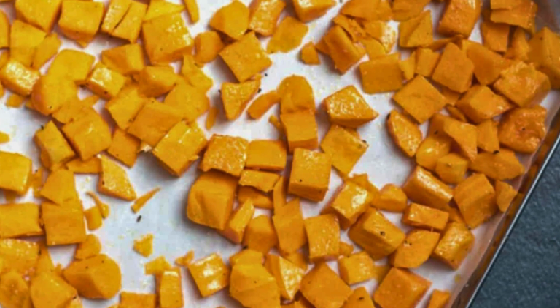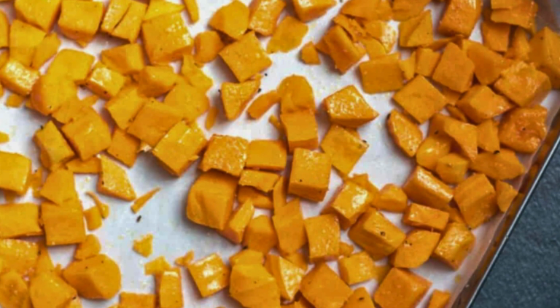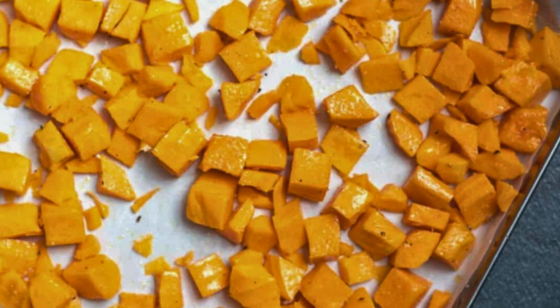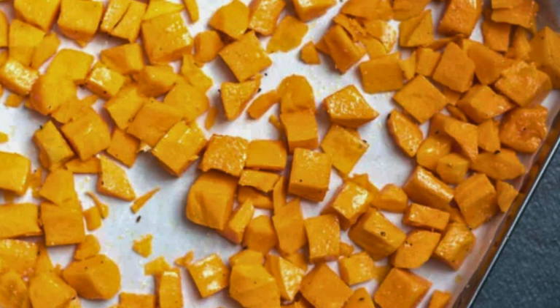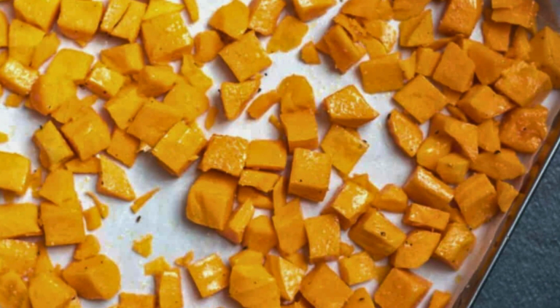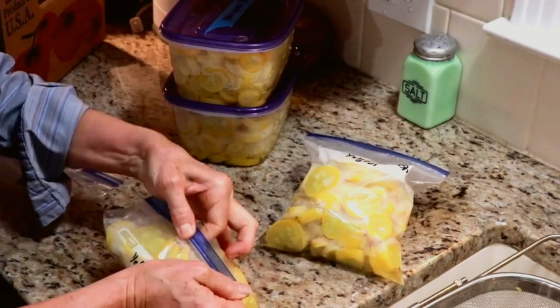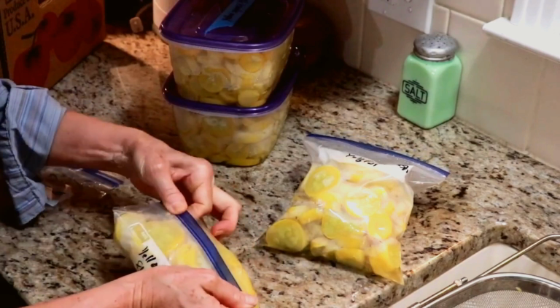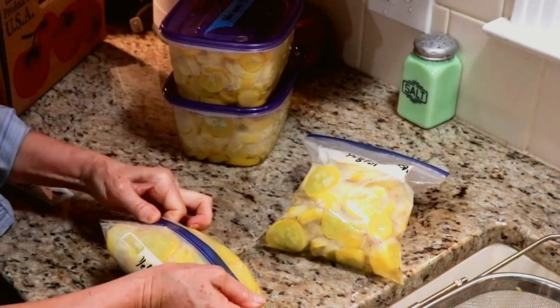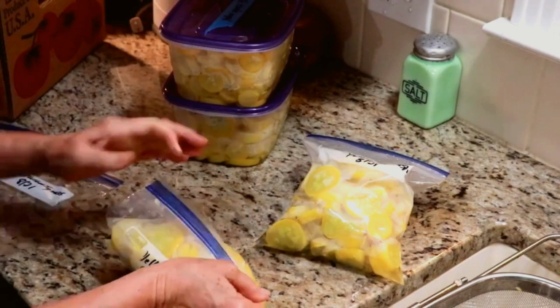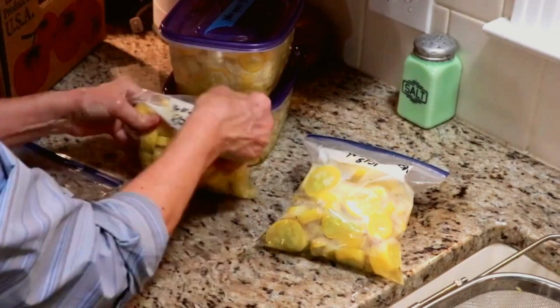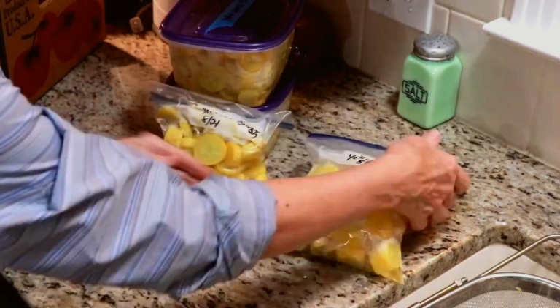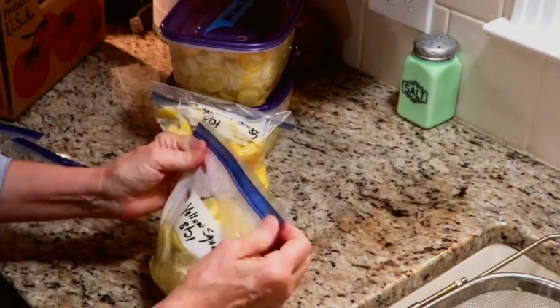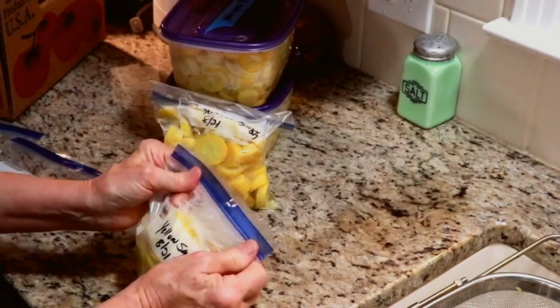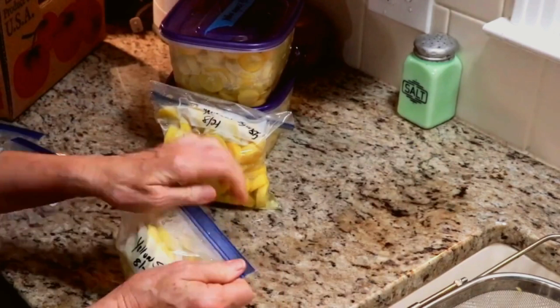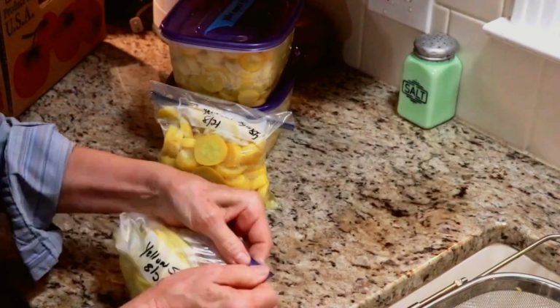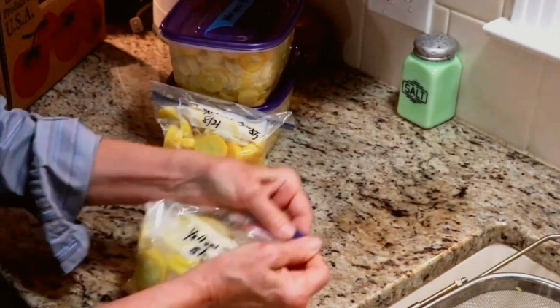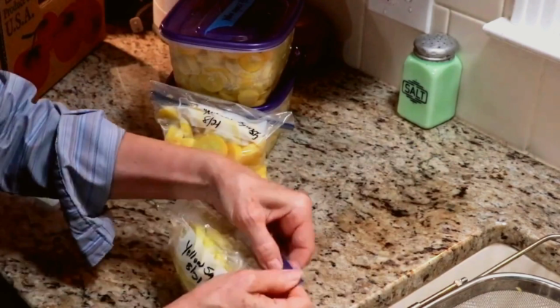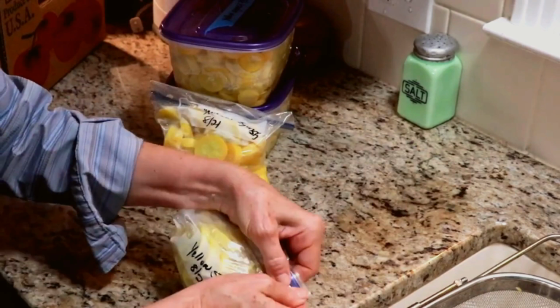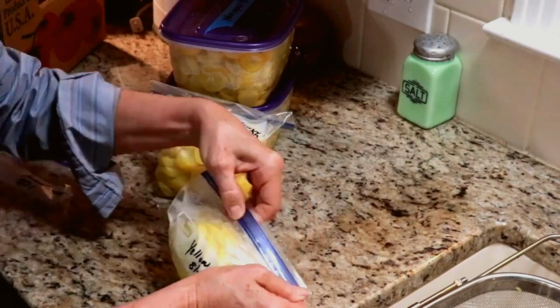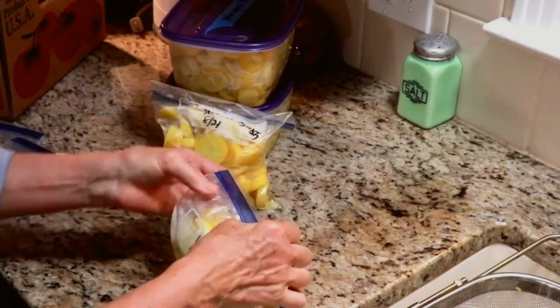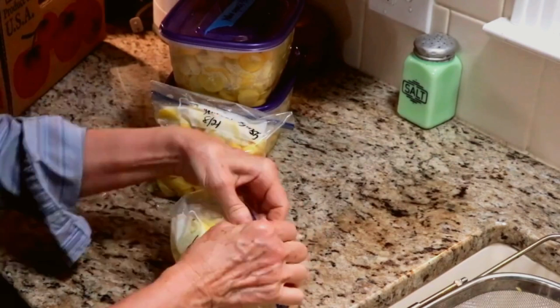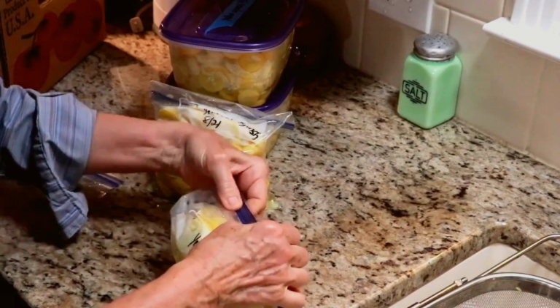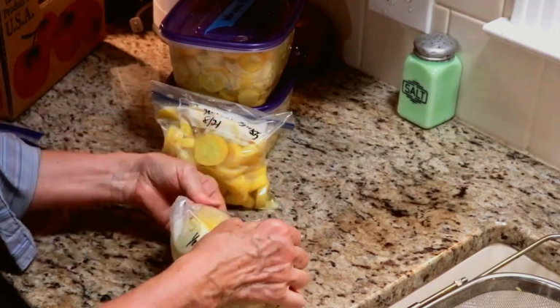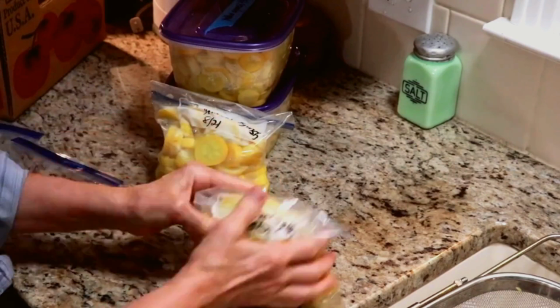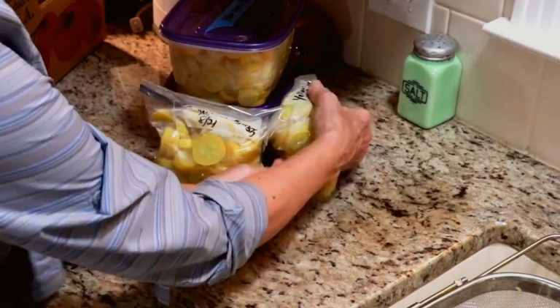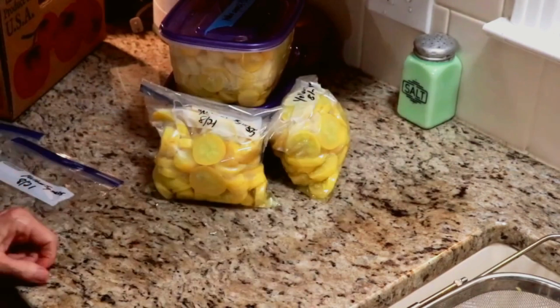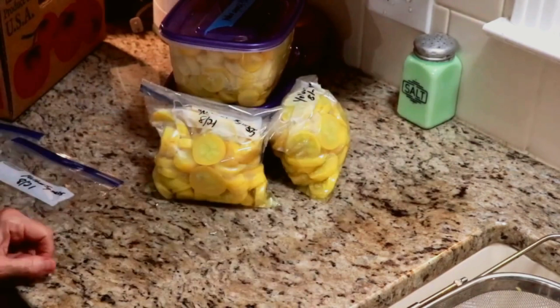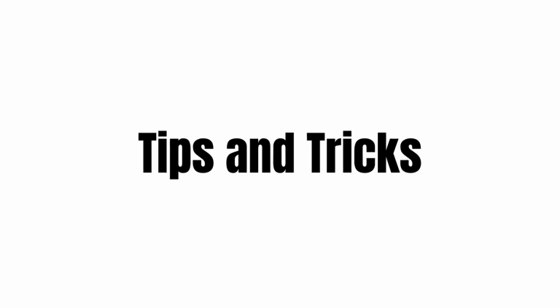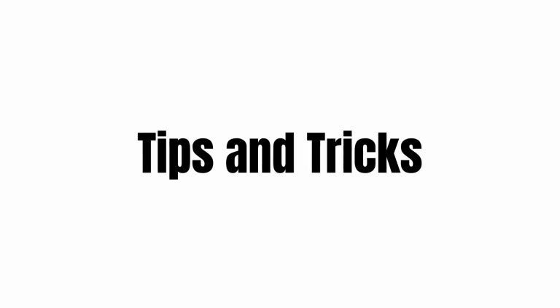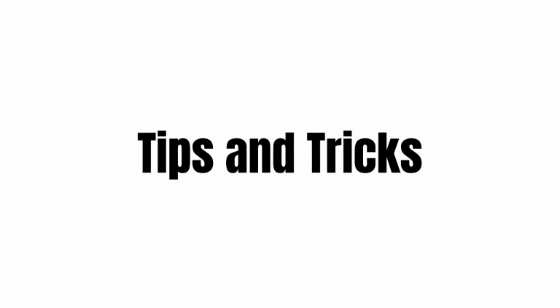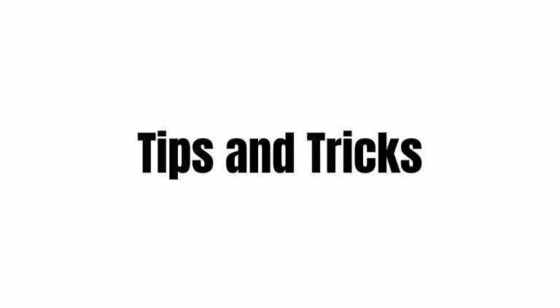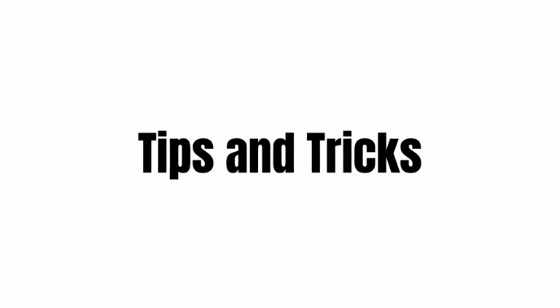Drain well. Freeze and label: once cool, spread the squash on a baking sheet and freeze for an hour, then transfer them to a freezer bag, squeeze out the air, label, and freeze.